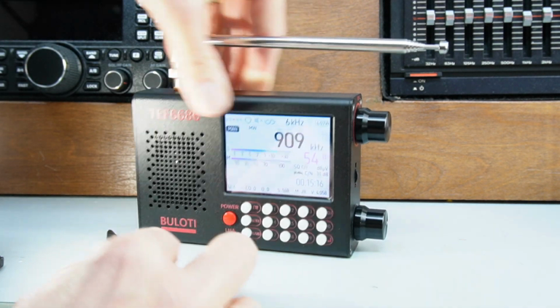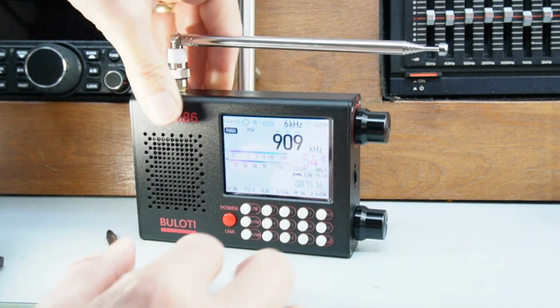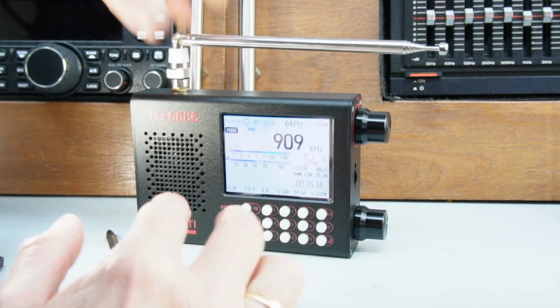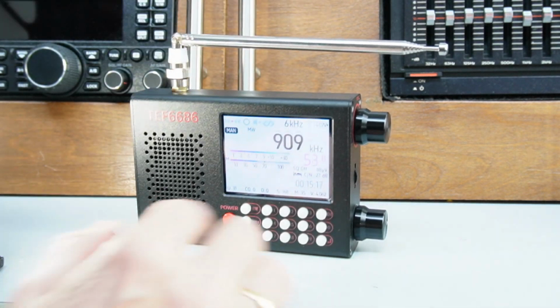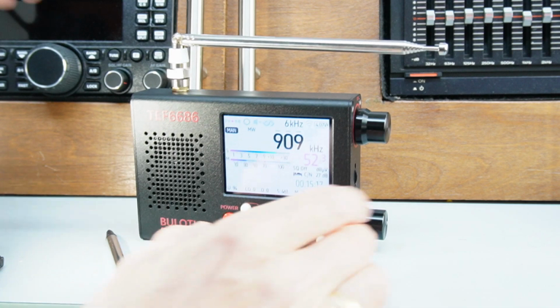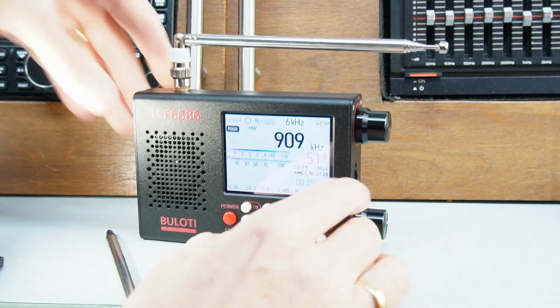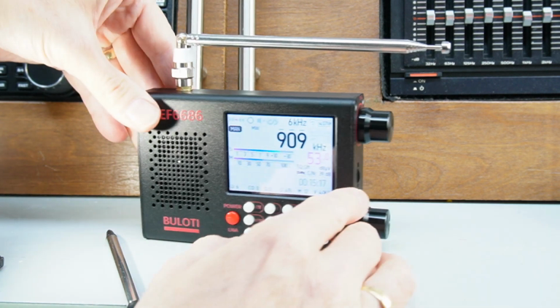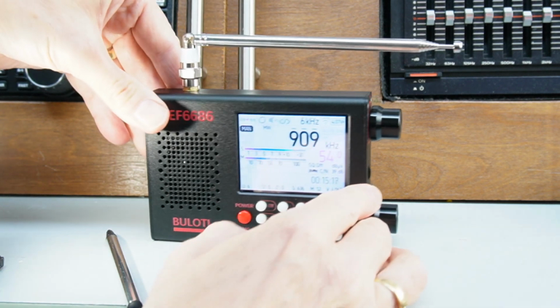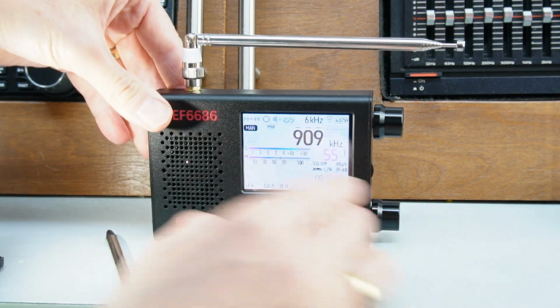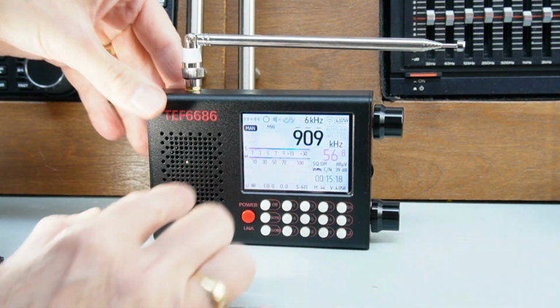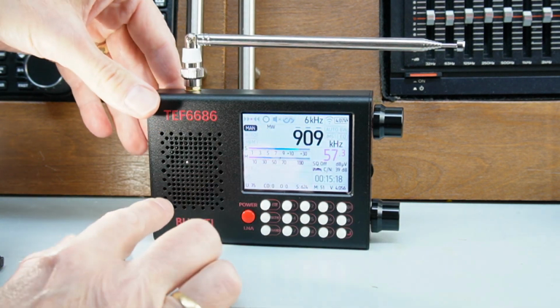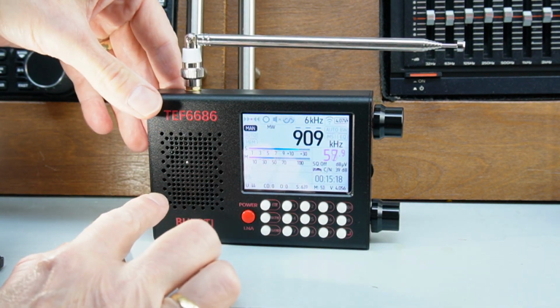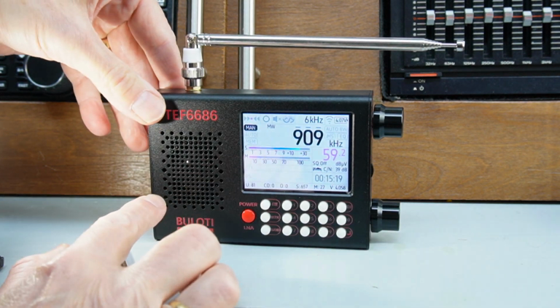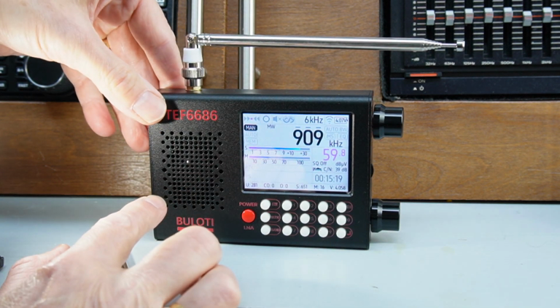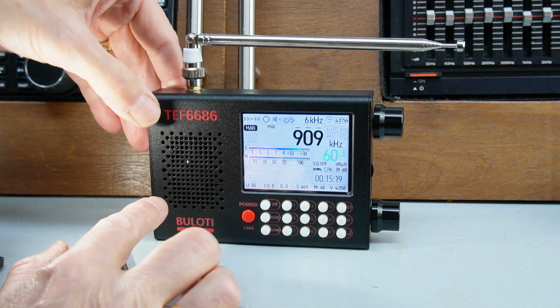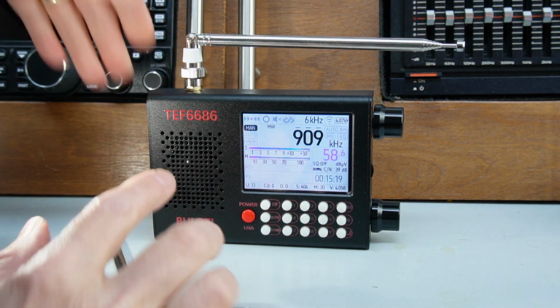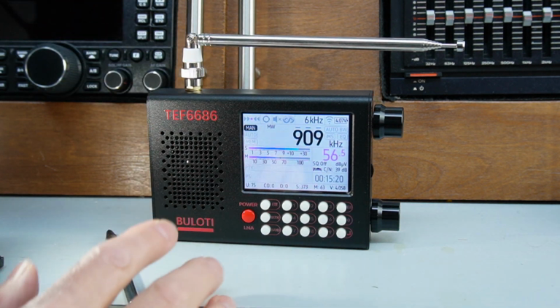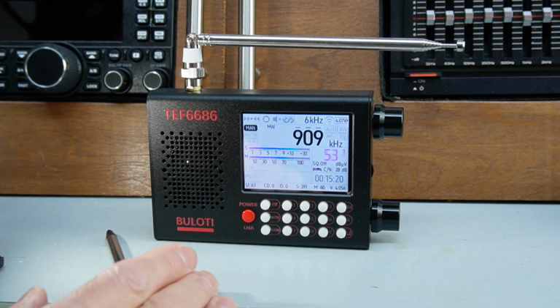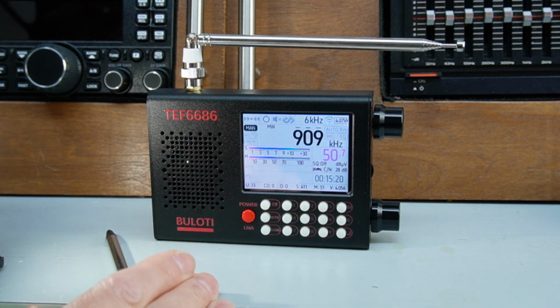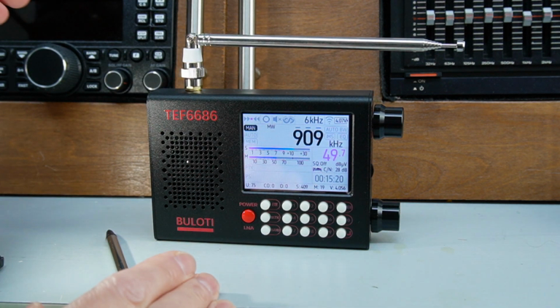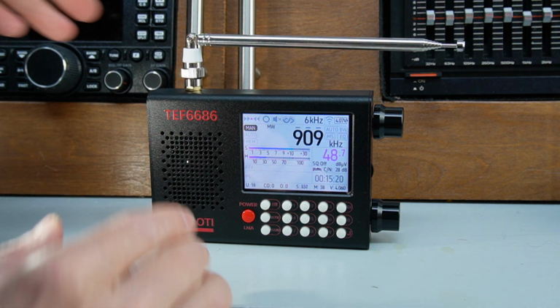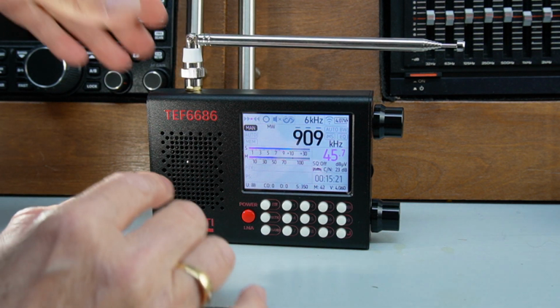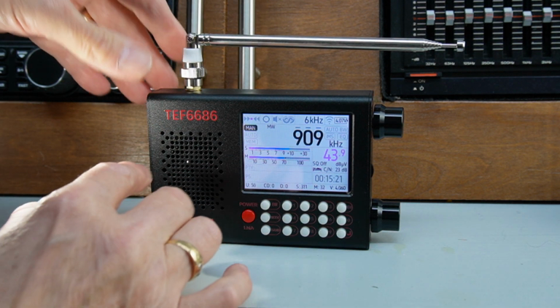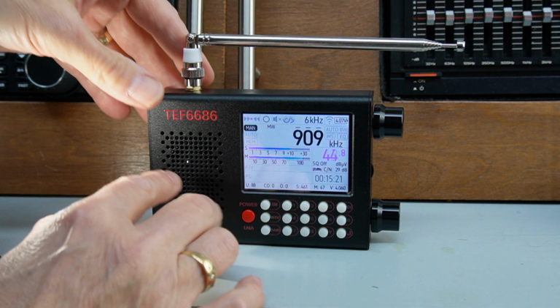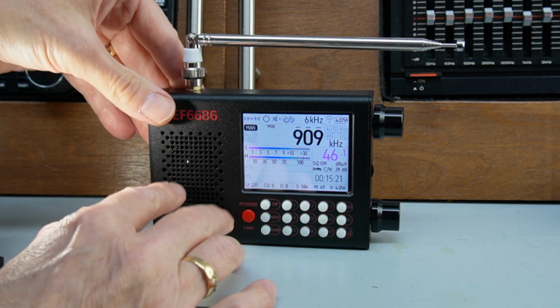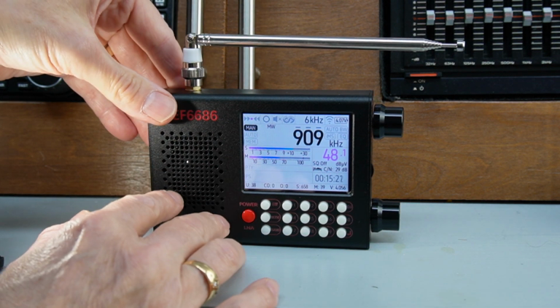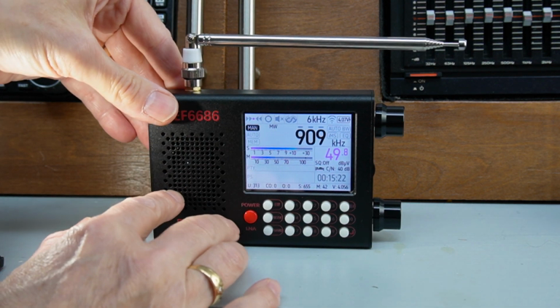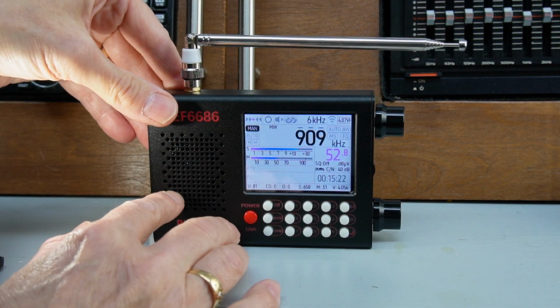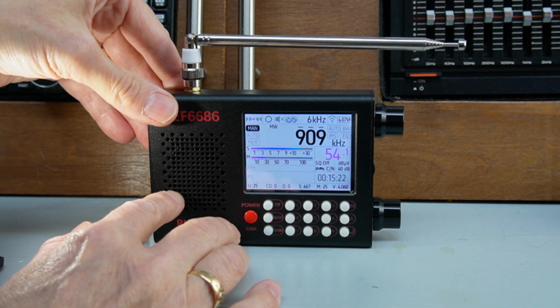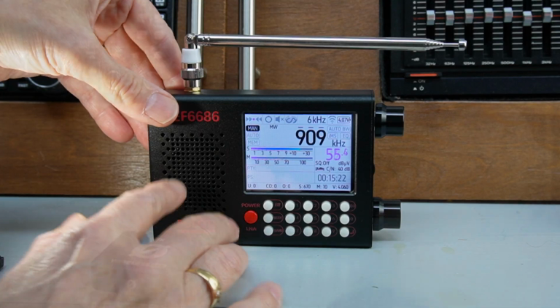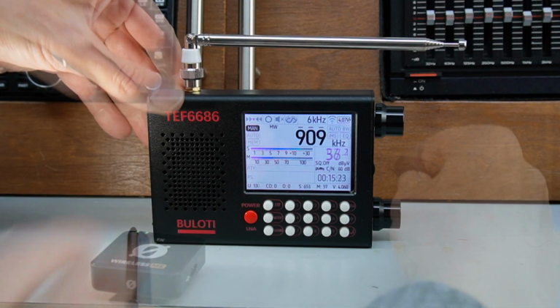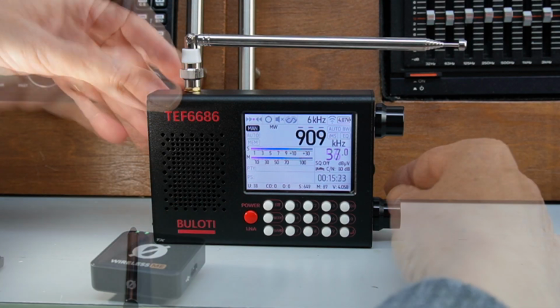Let's have a quick listen to the sound of this speaker, because I don't know if it's the enclosure, but it does sound pretty nice.